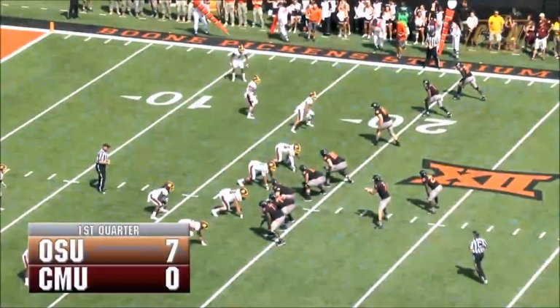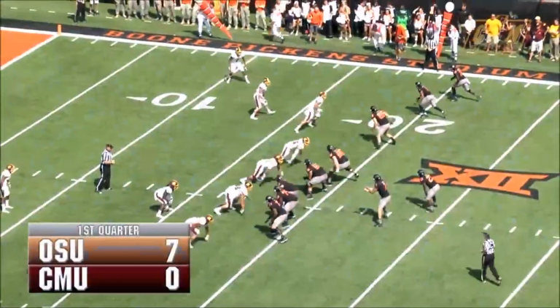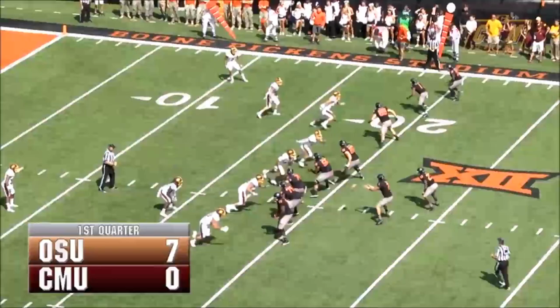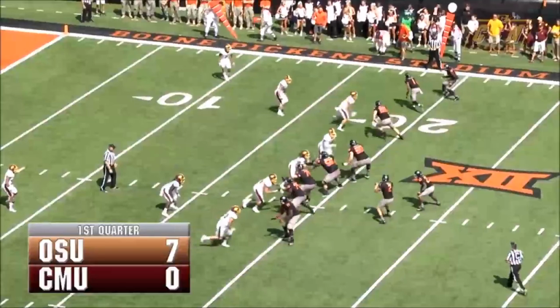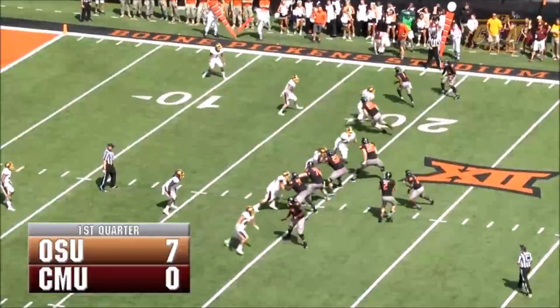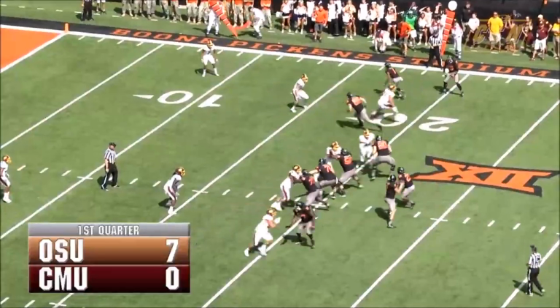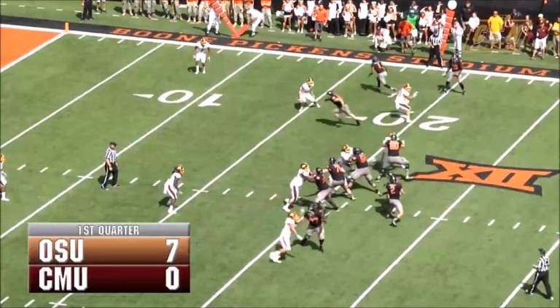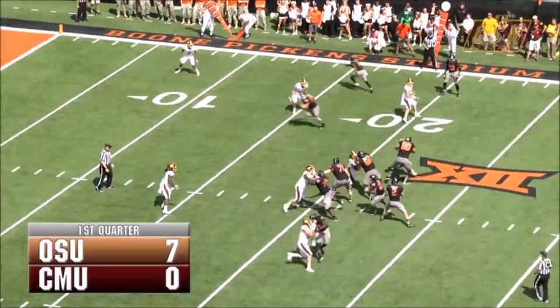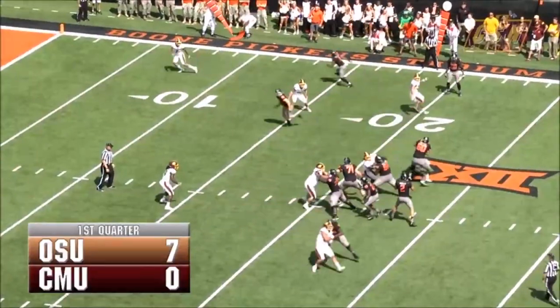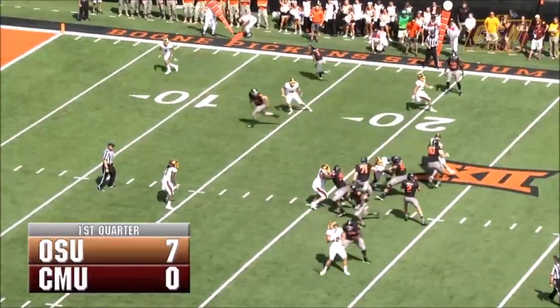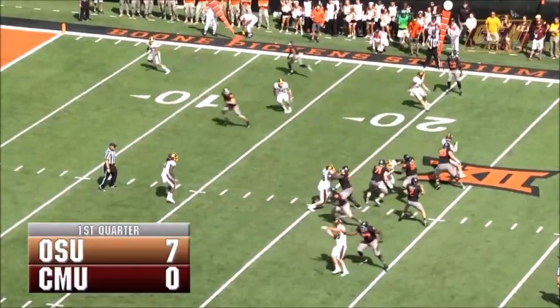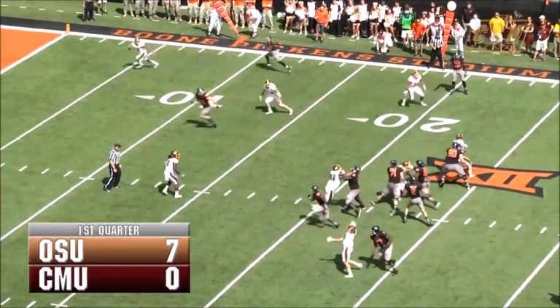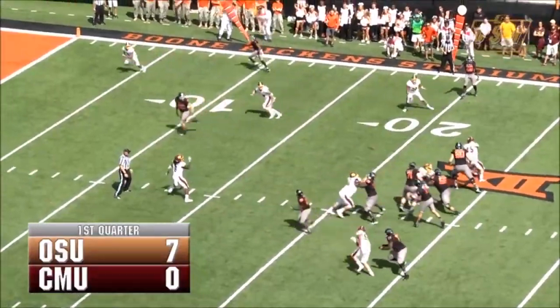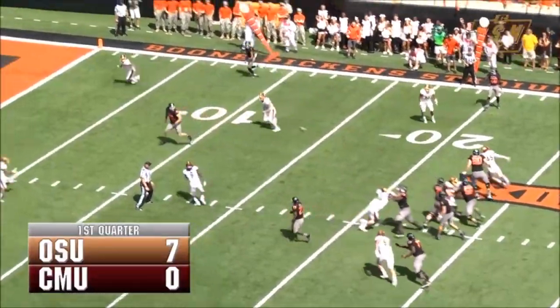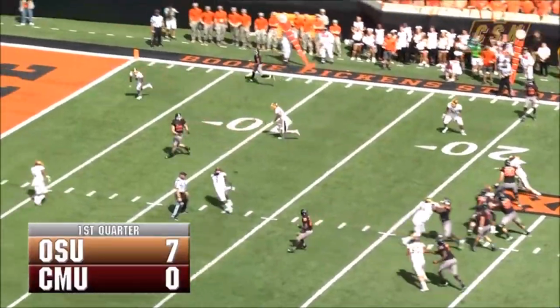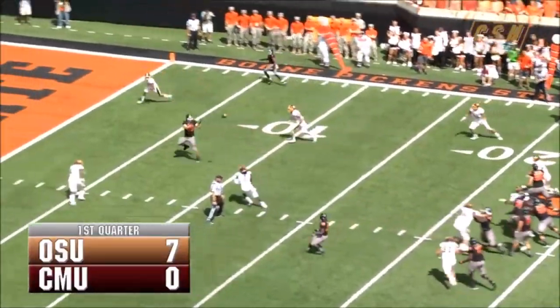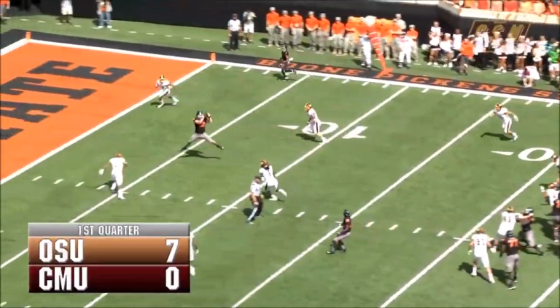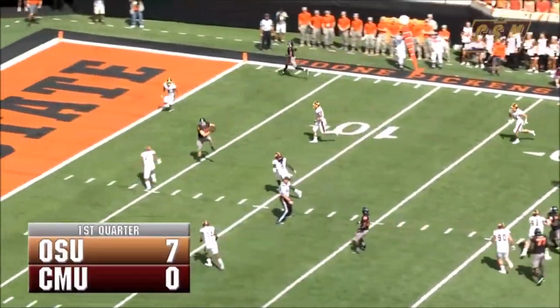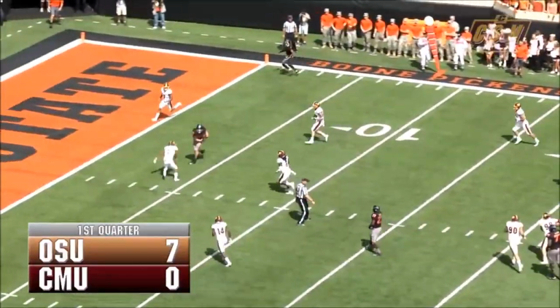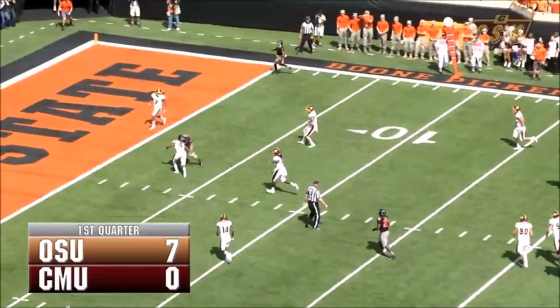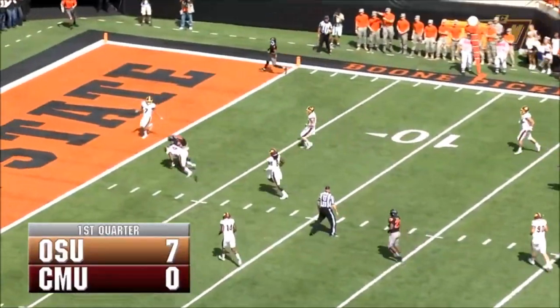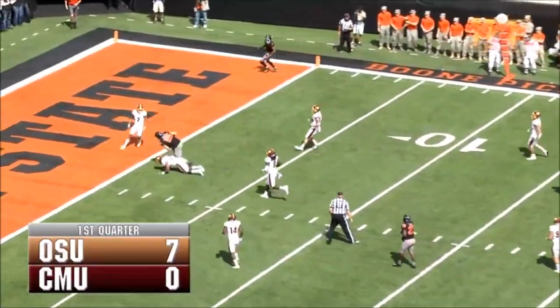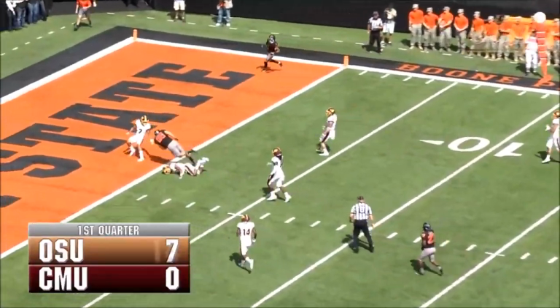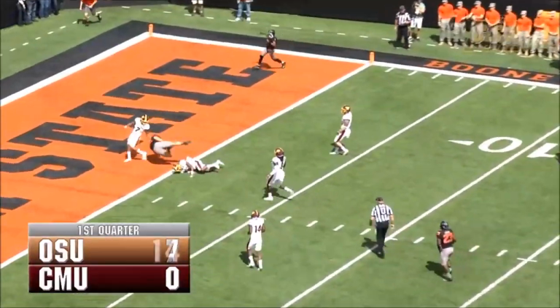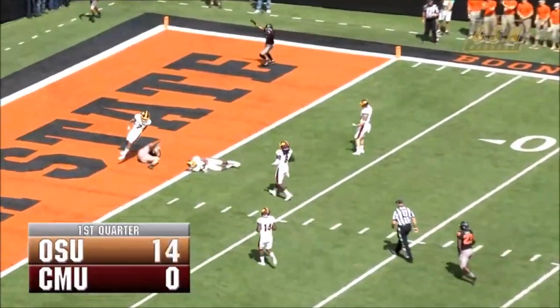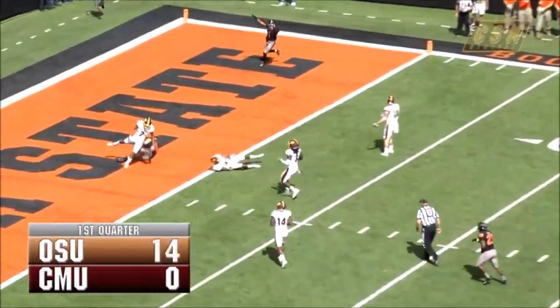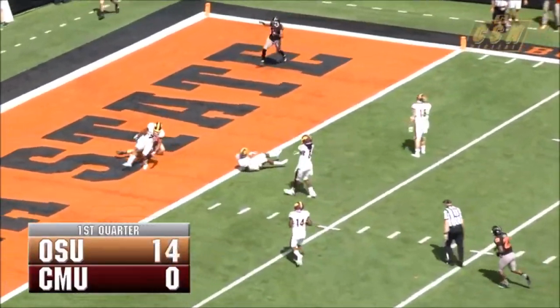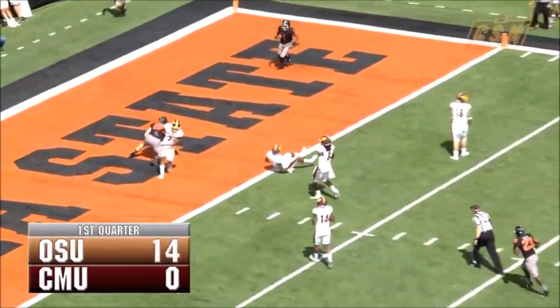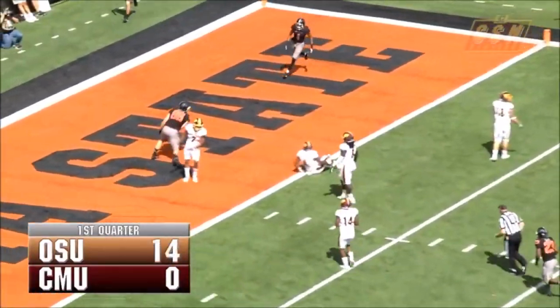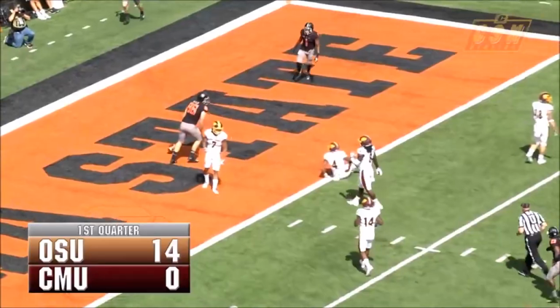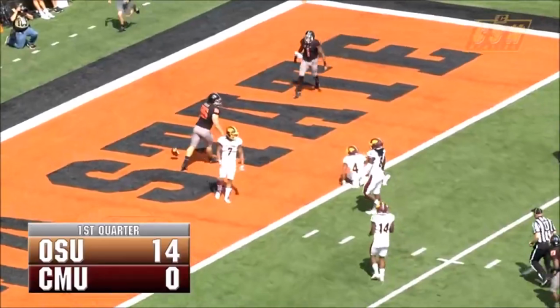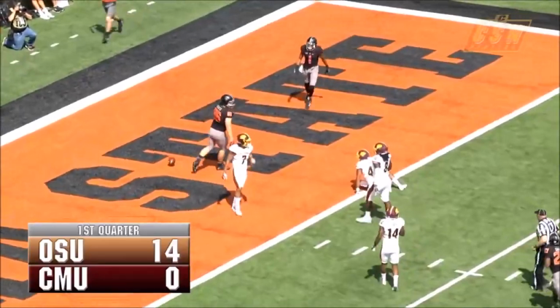Down and 10 at the Chippewa 18, quickly to the line of scrimmage again for Rudolph, wants to throw it again, man wide open over the middle — Oklahoma State, touchdown.